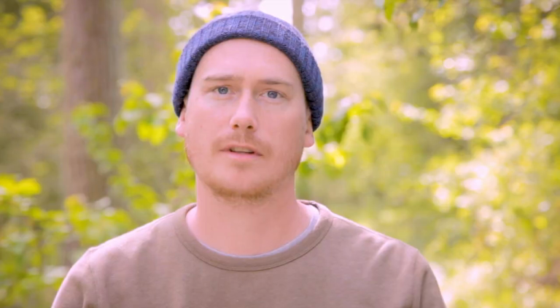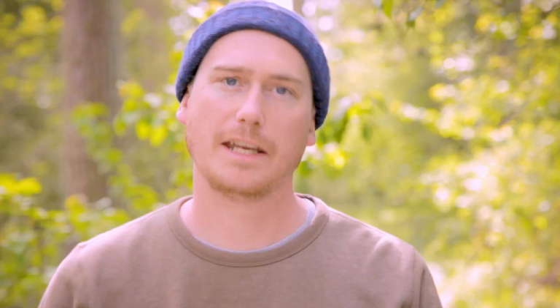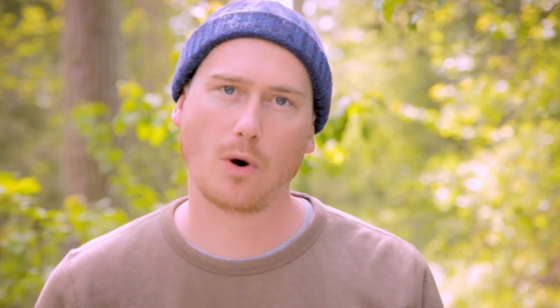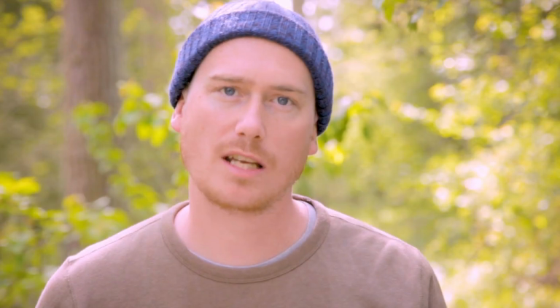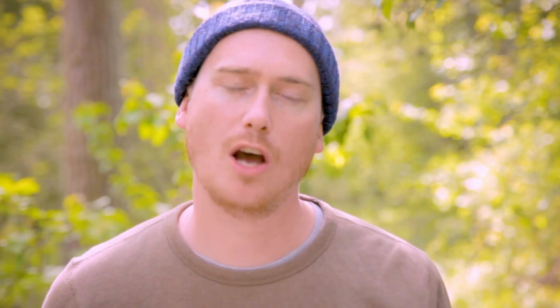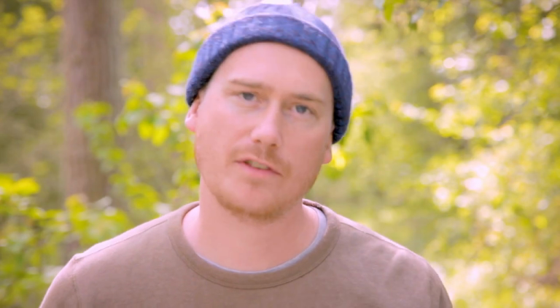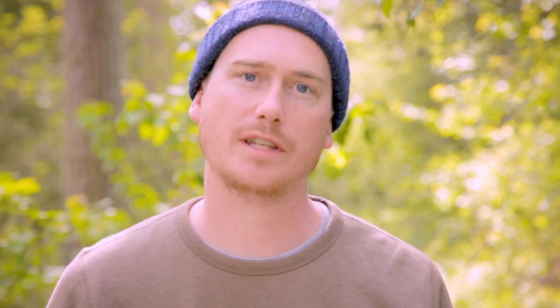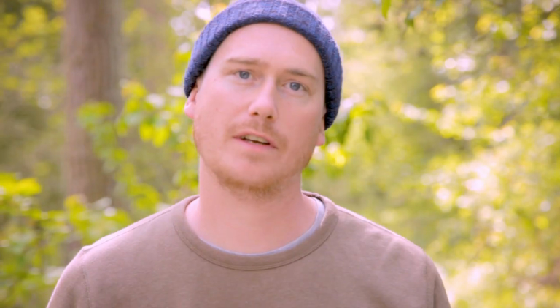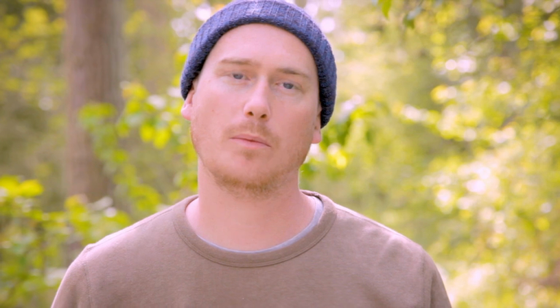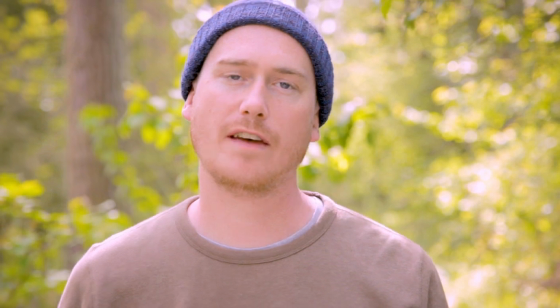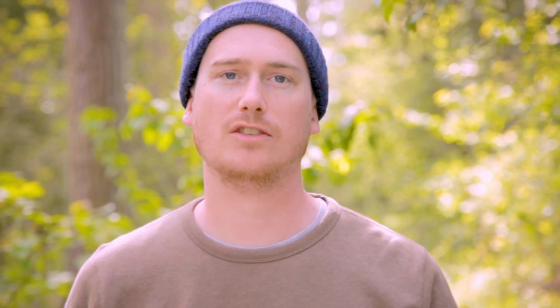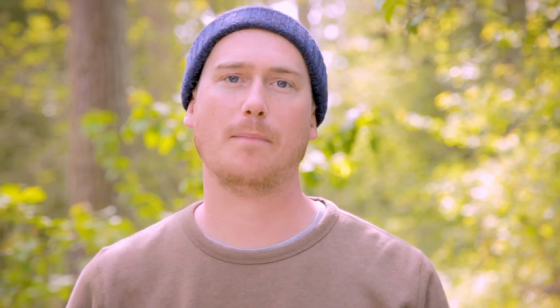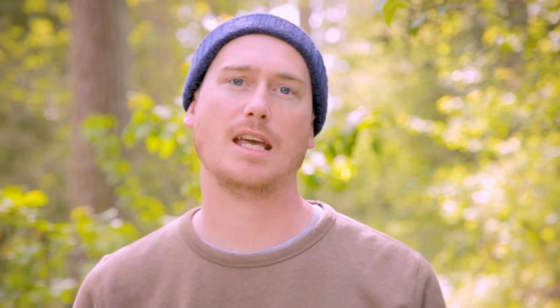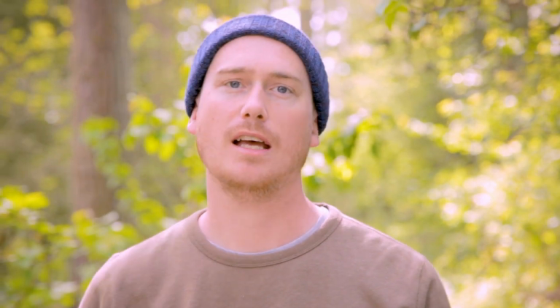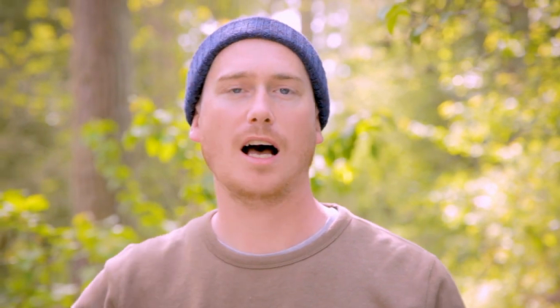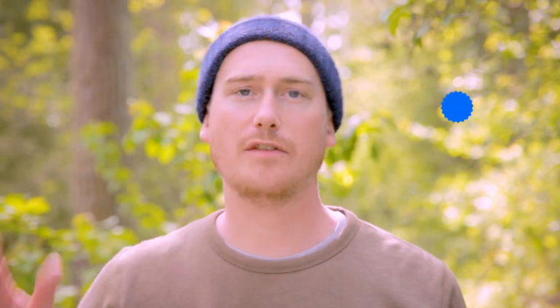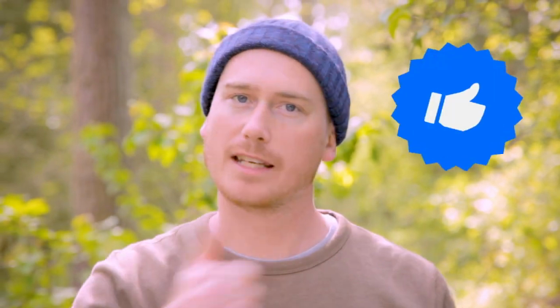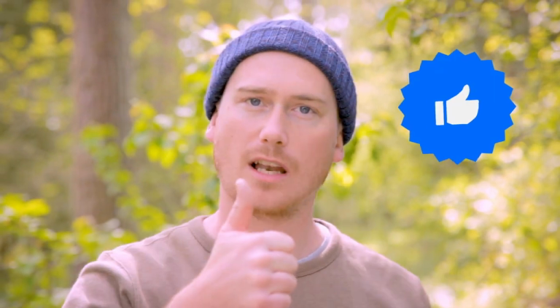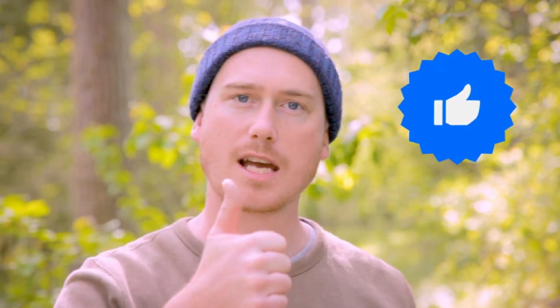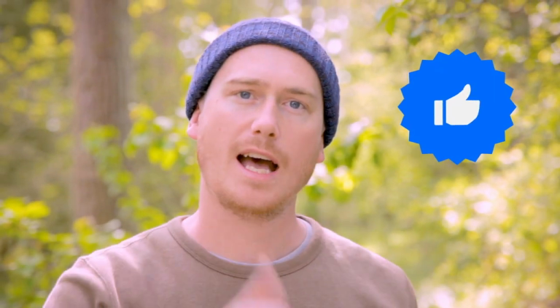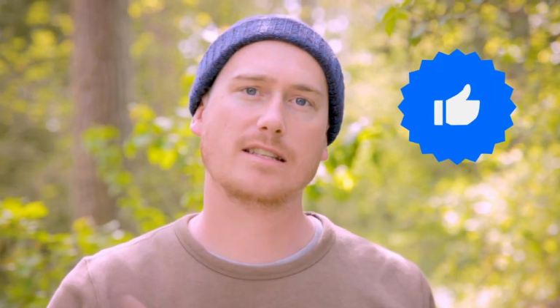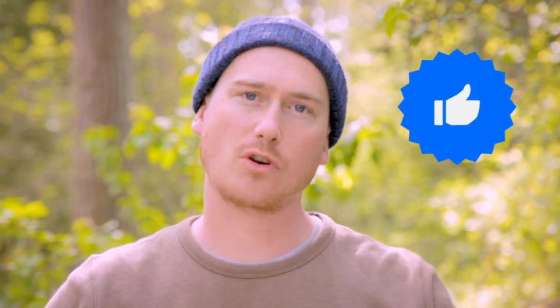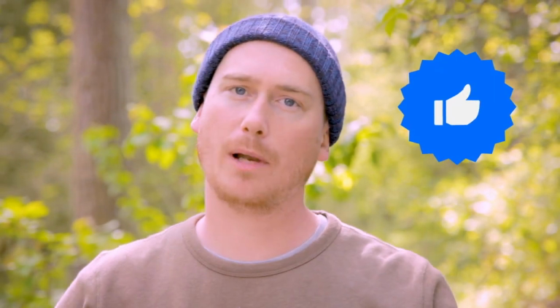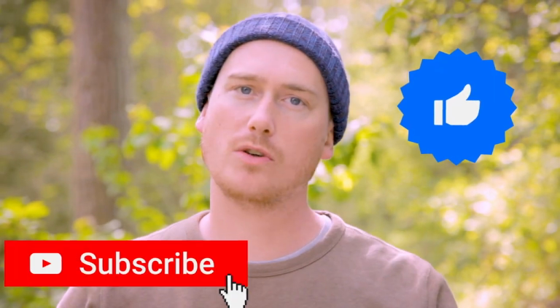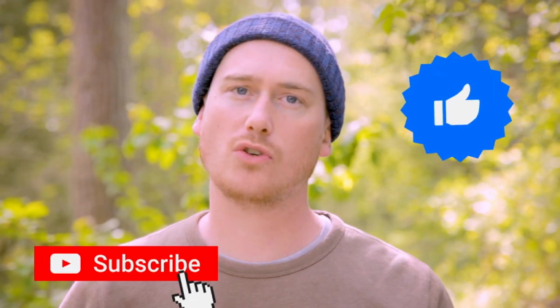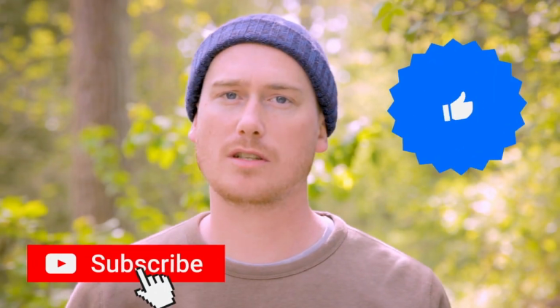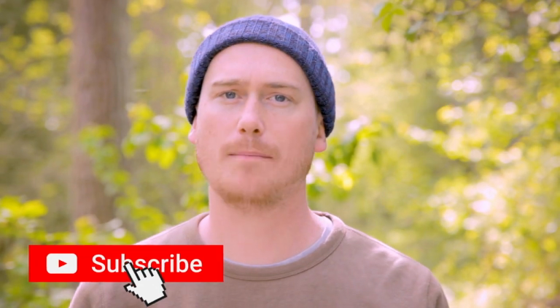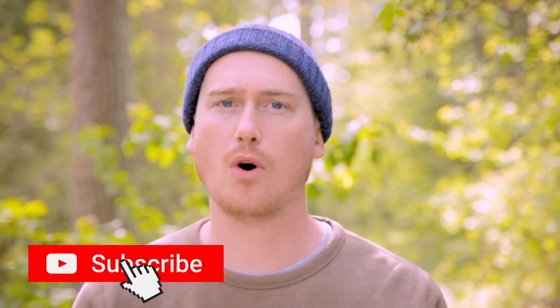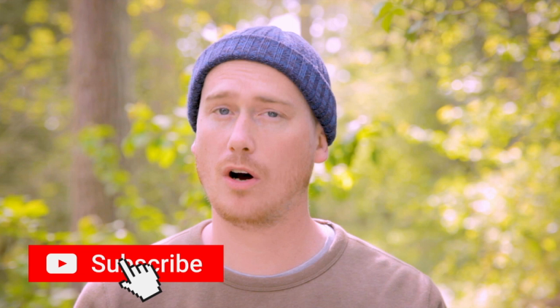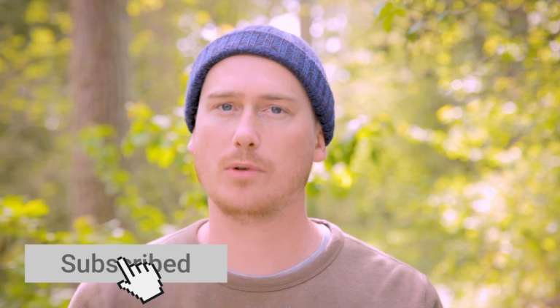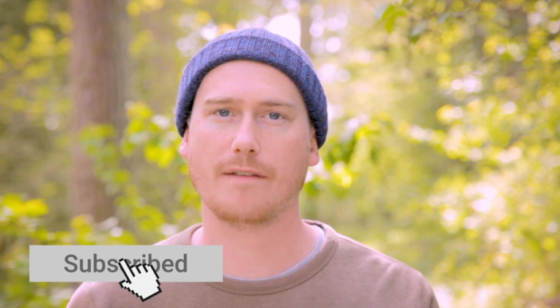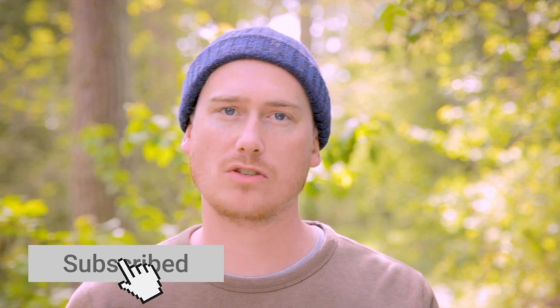Thank you for watching. I hope you've enjoyed this film — we've definitely enjoyed making it. Don't forget to give us a like and subscribe below to join us on some more coffee brewing adventures.